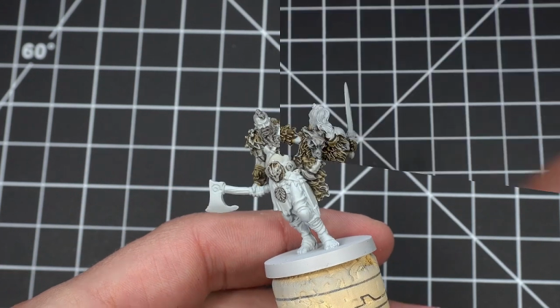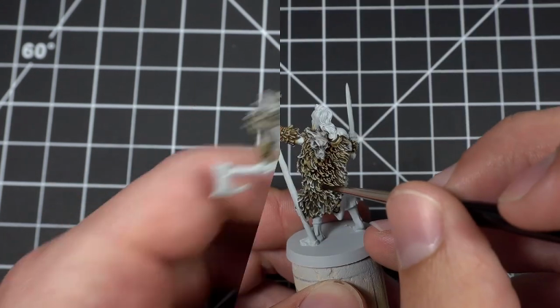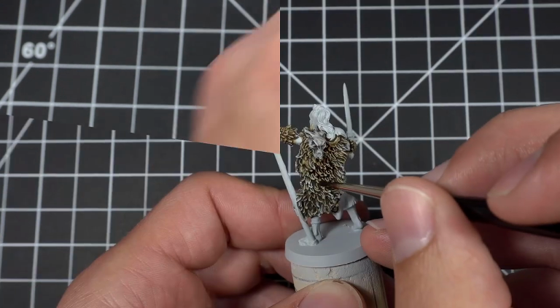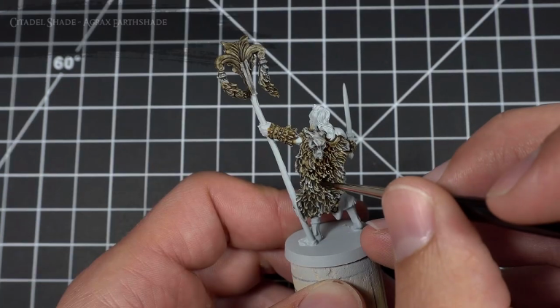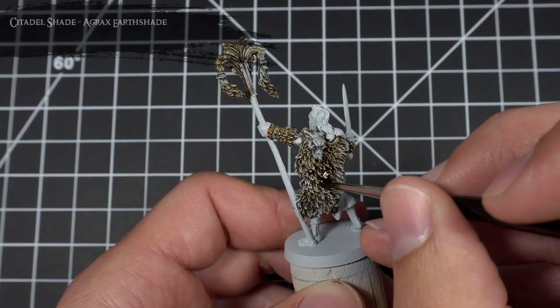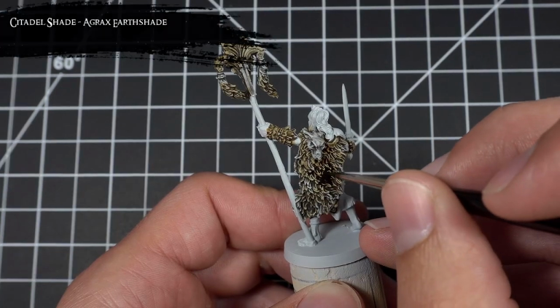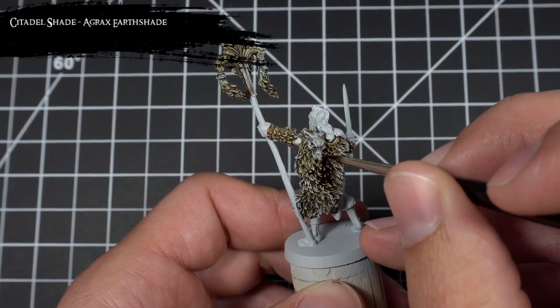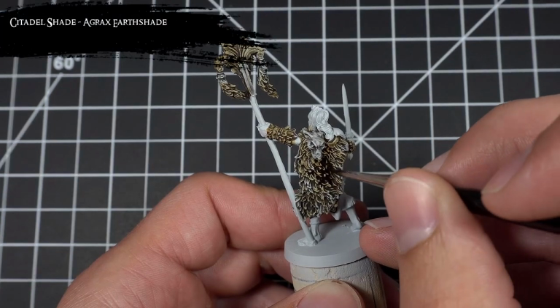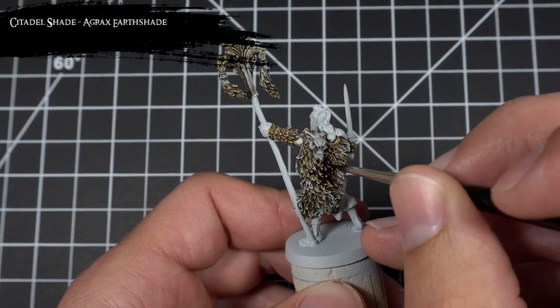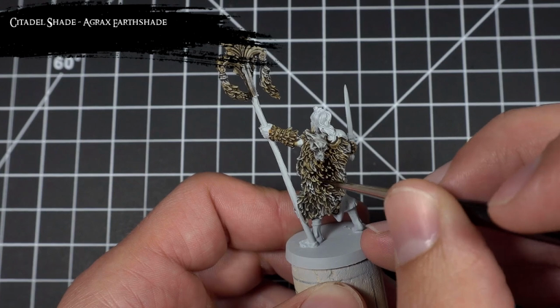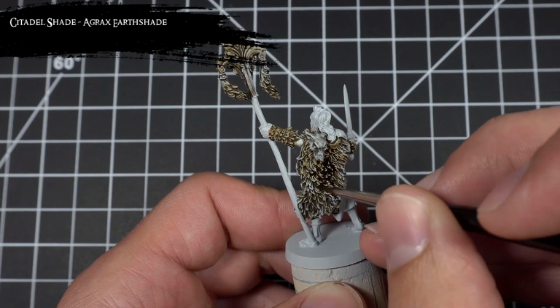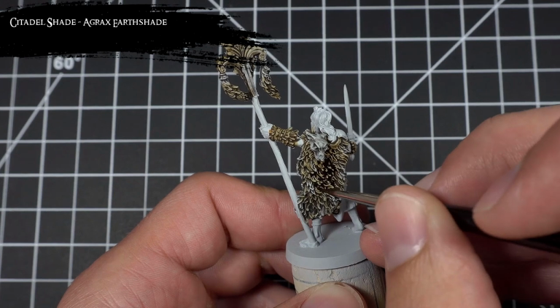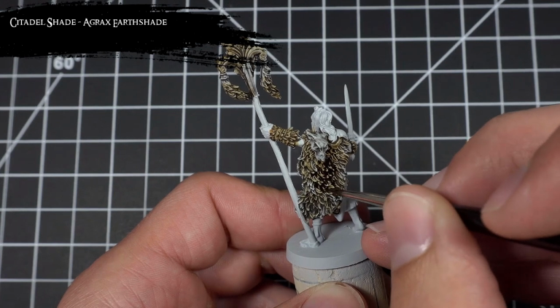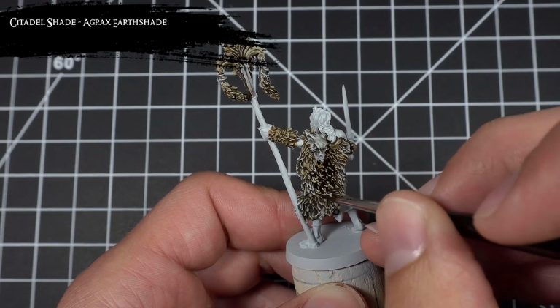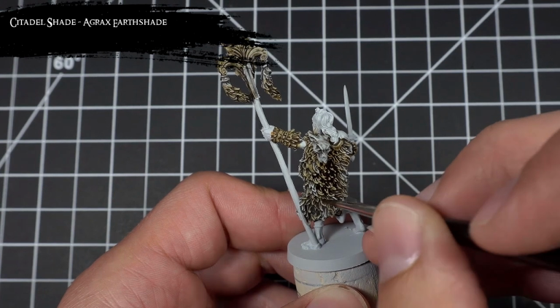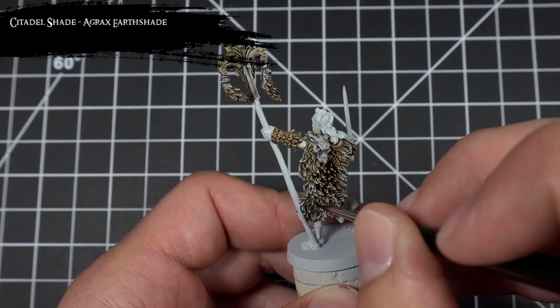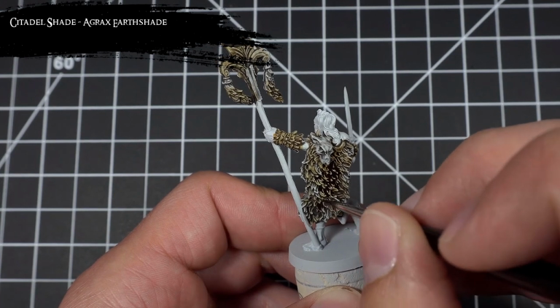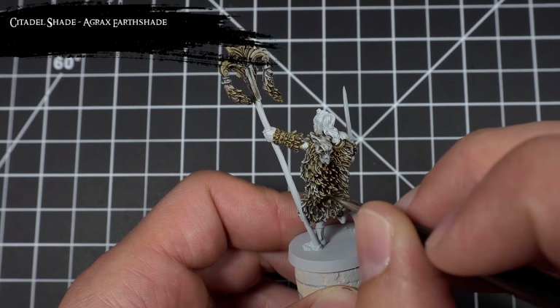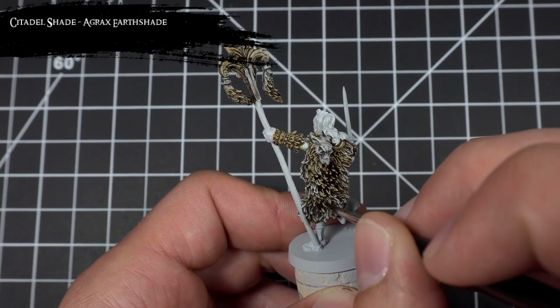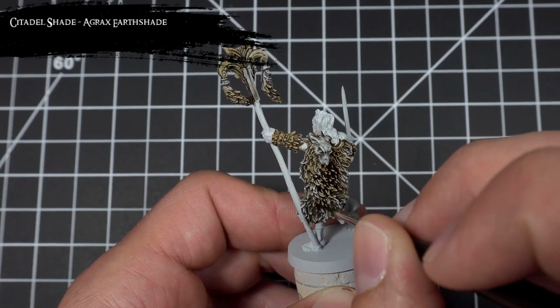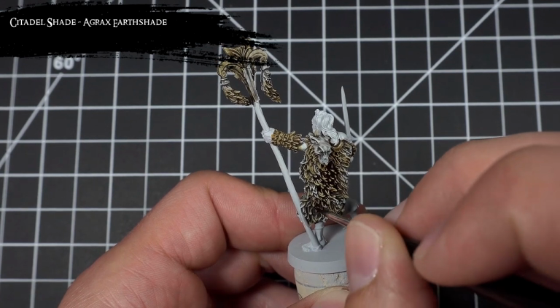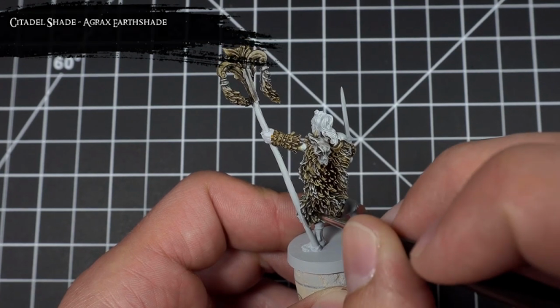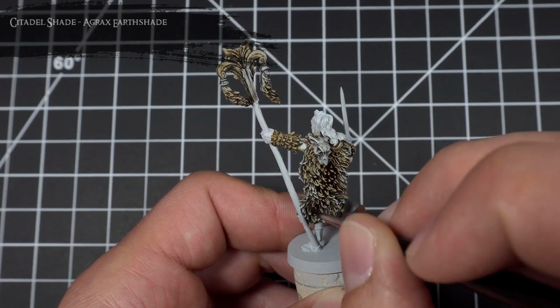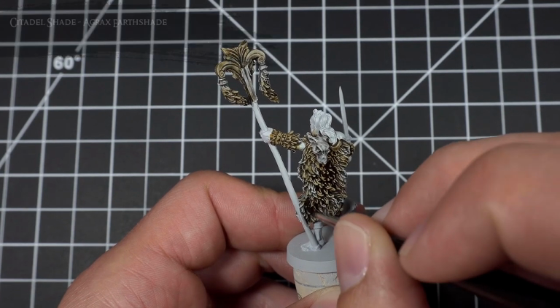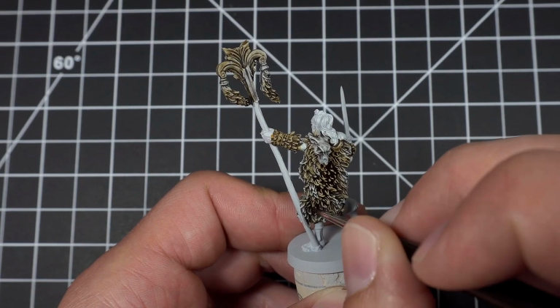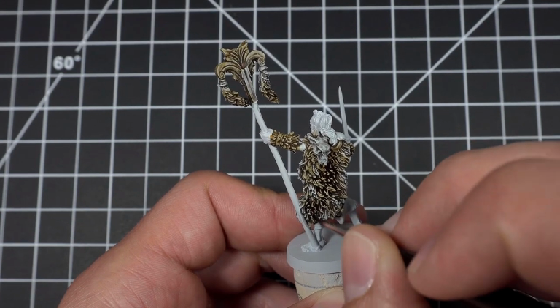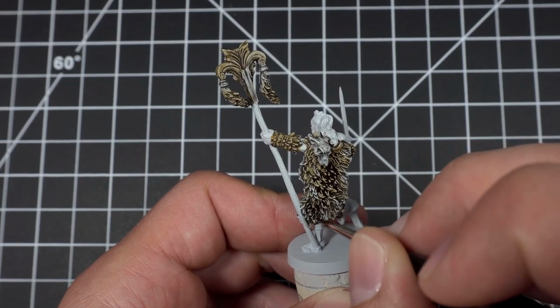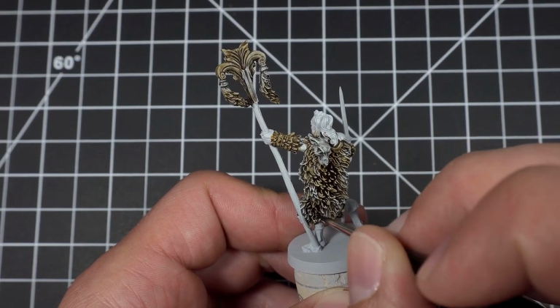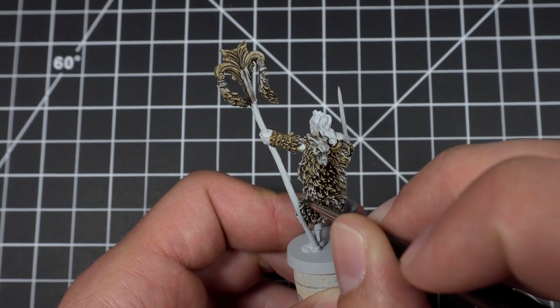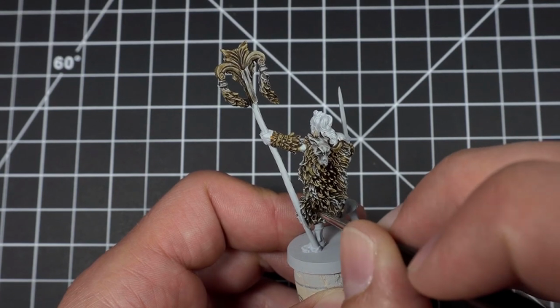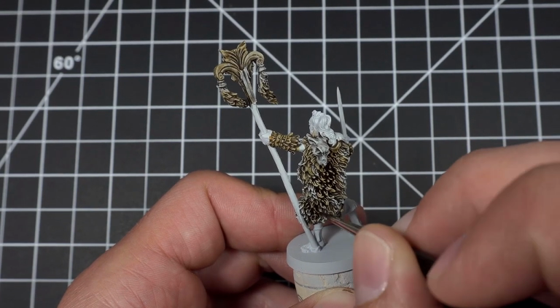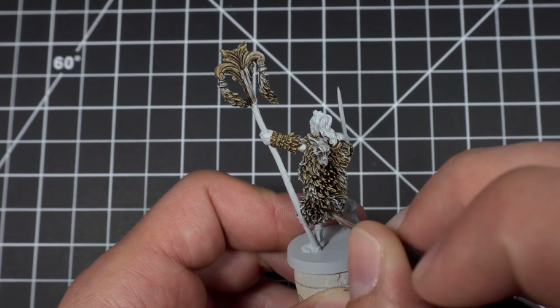Next, I grabbed my Agrax Earthshade and applied it to the center of all the areas just shaded to darken them down one step further and punch up that contrast.